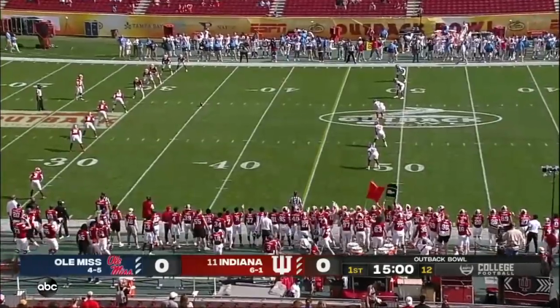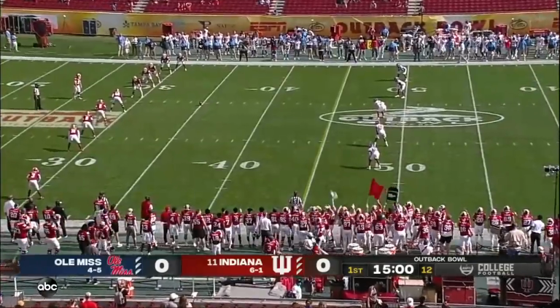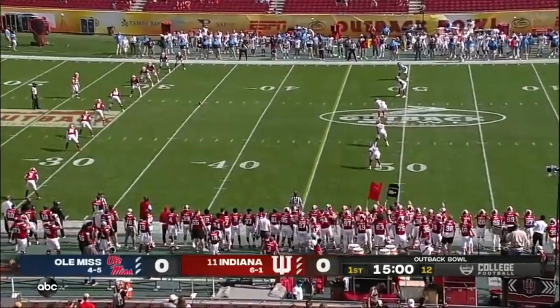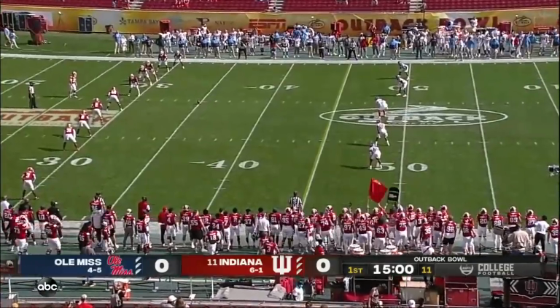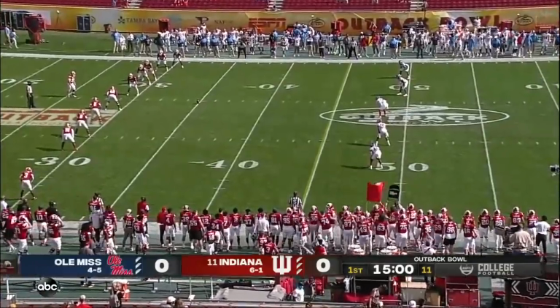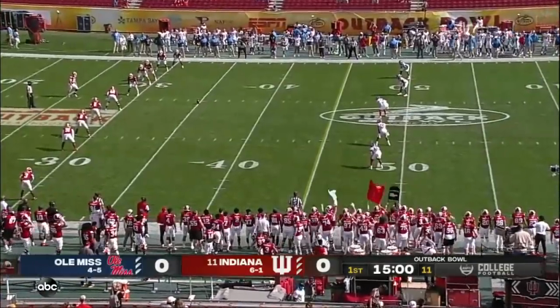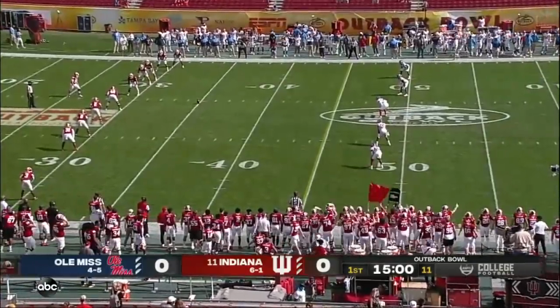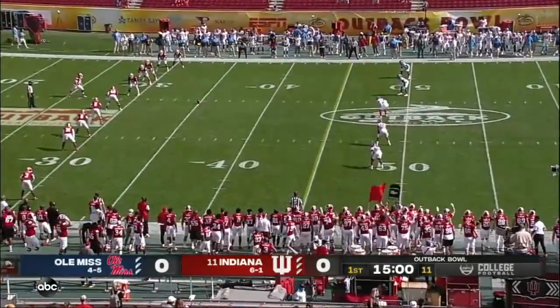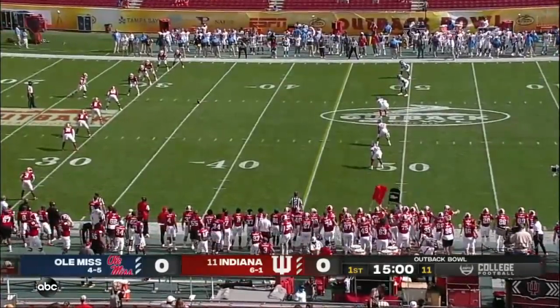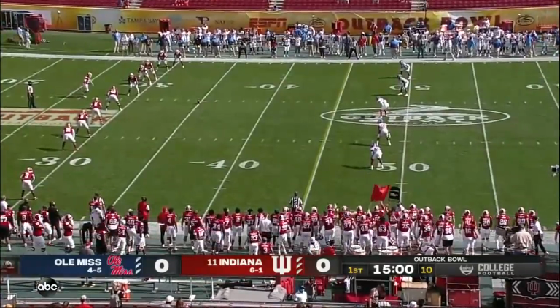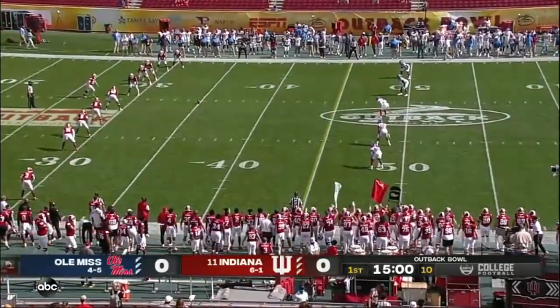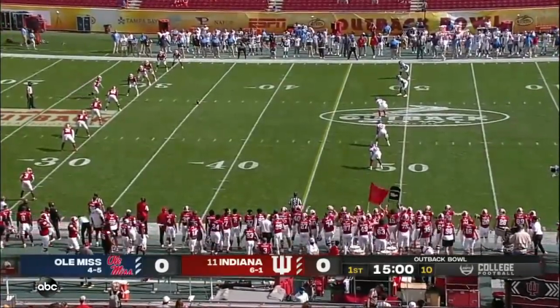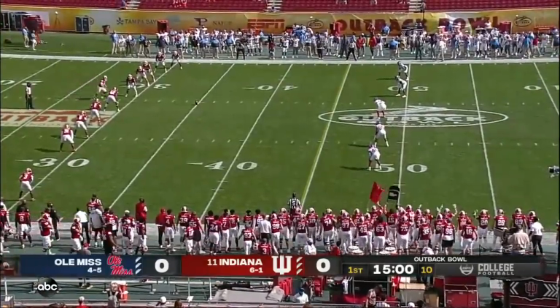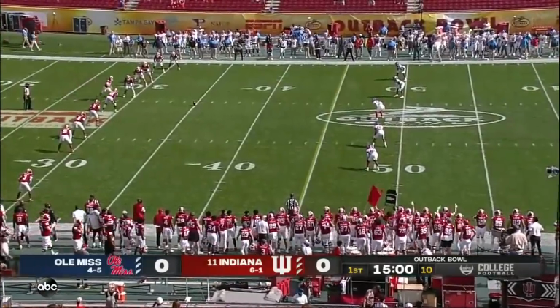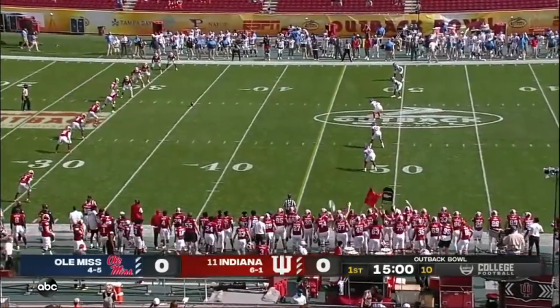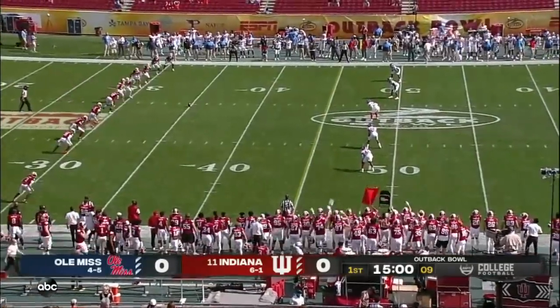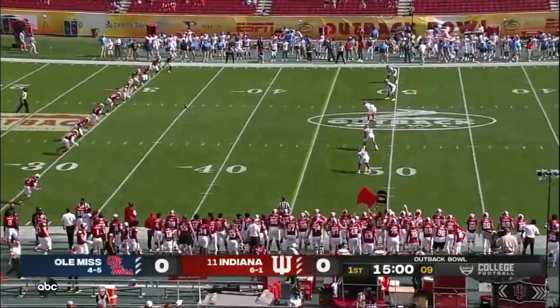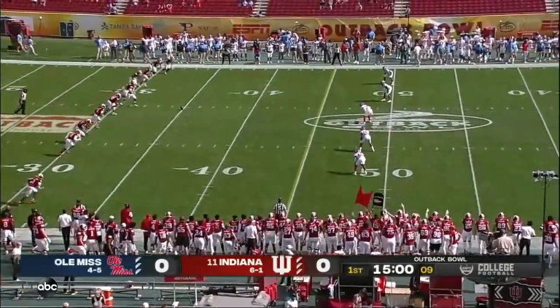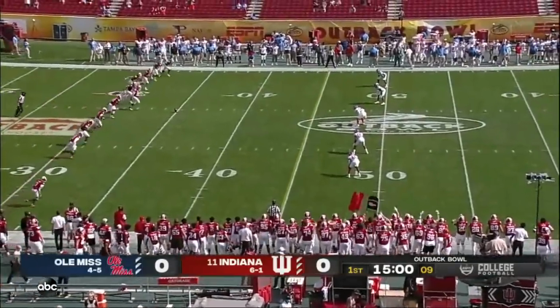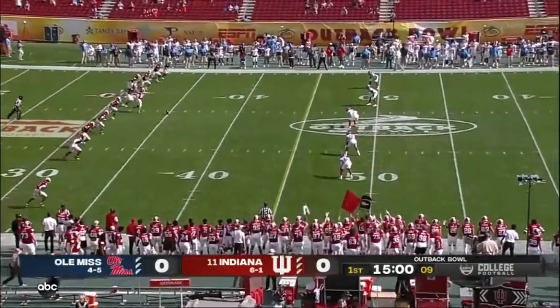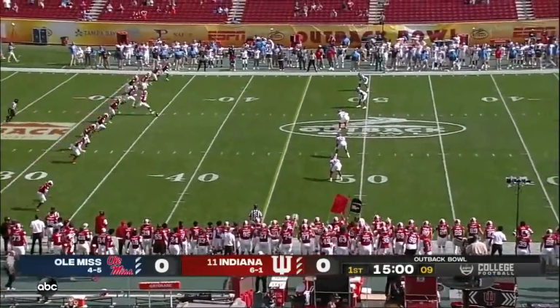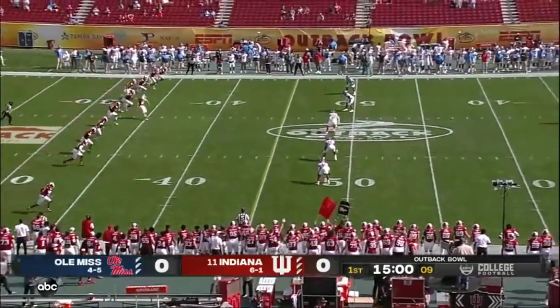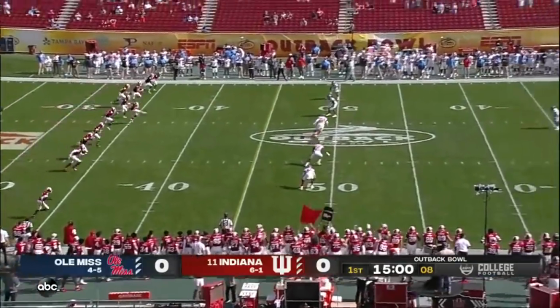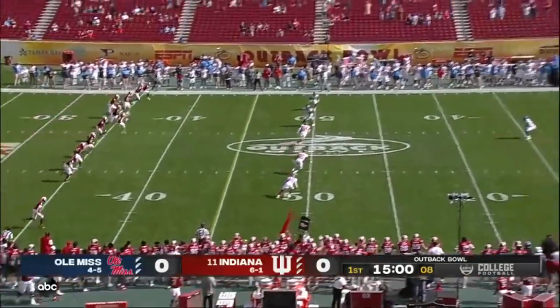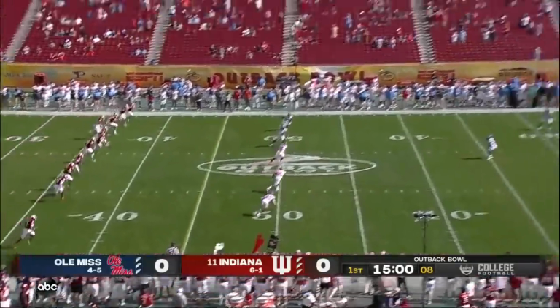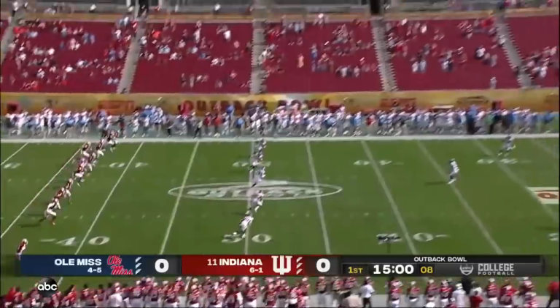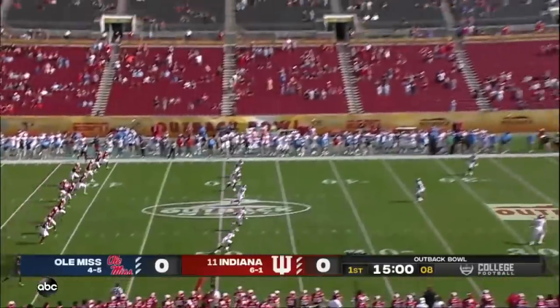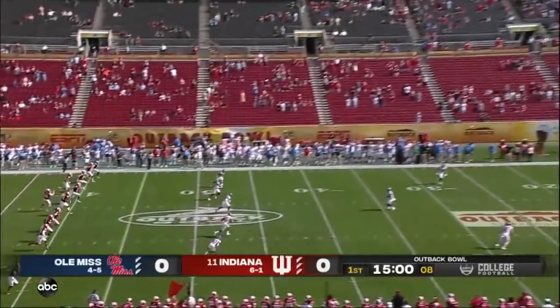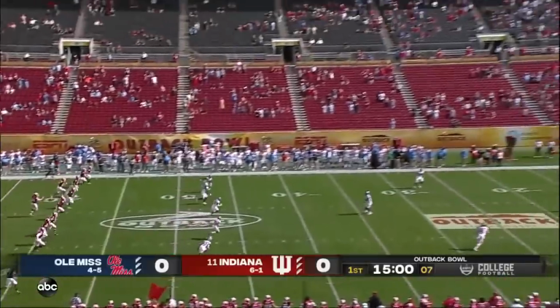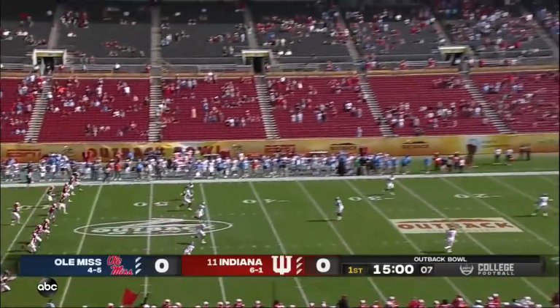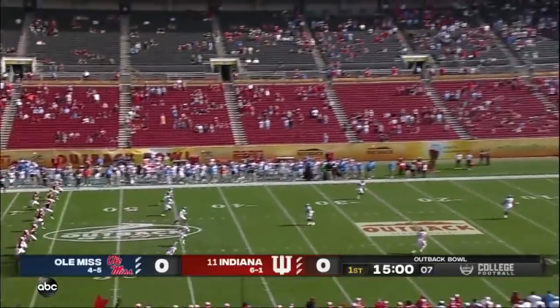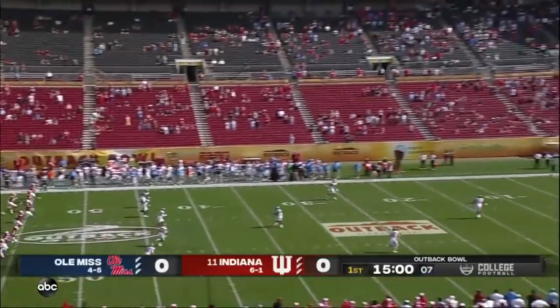It is 35 degrees and cloudy in Bloomington, Indiana. It is 80 degrees and perfect in Tampa.